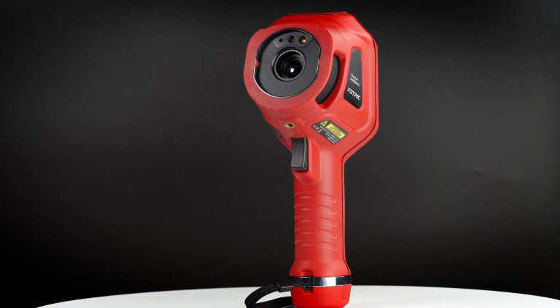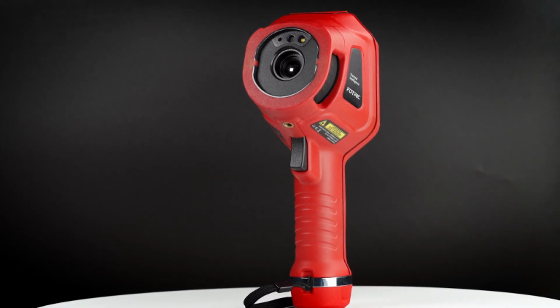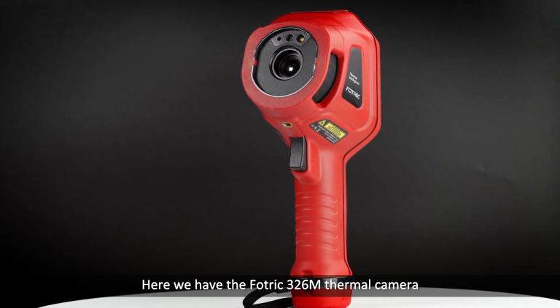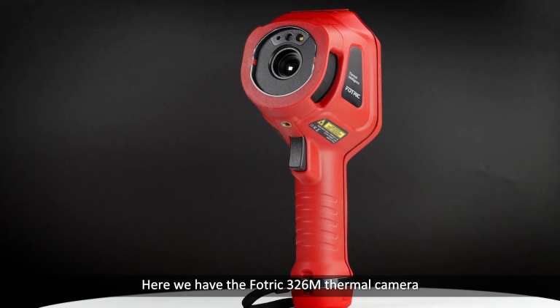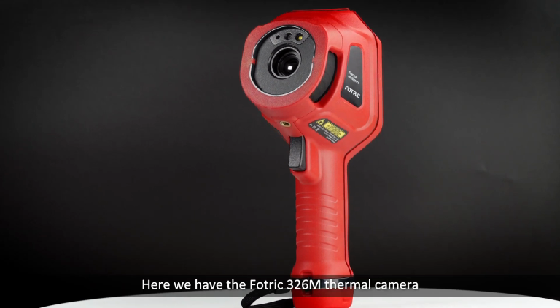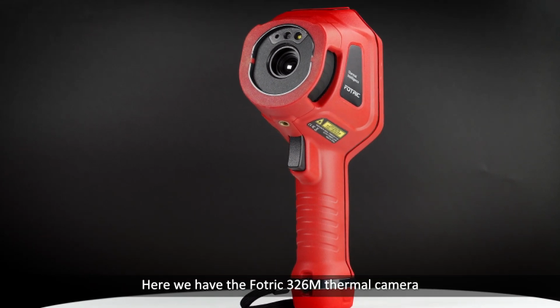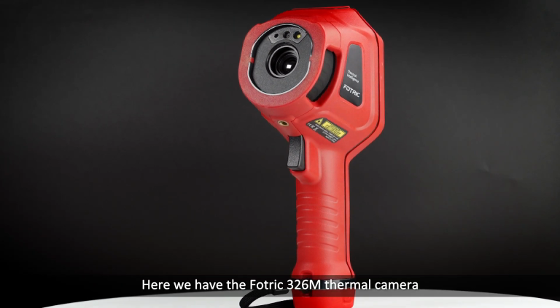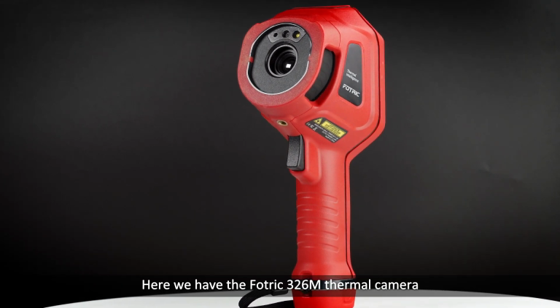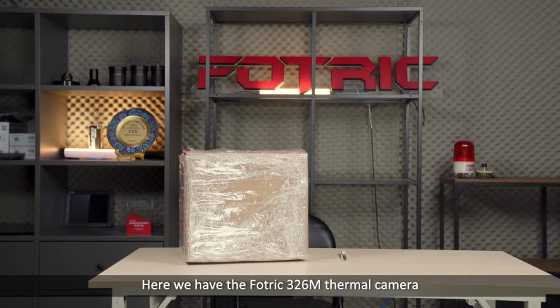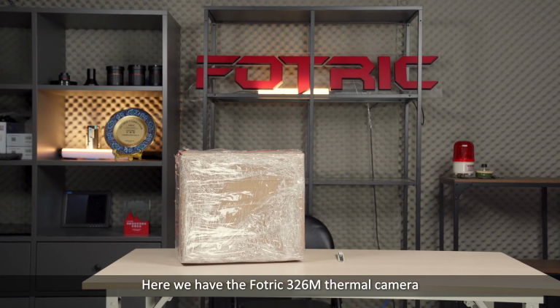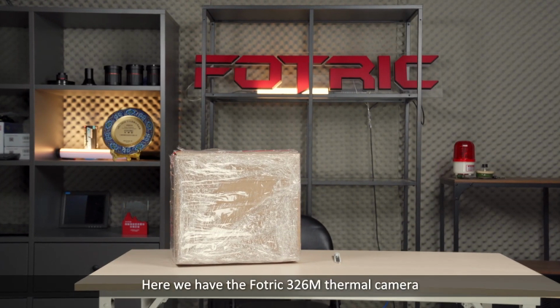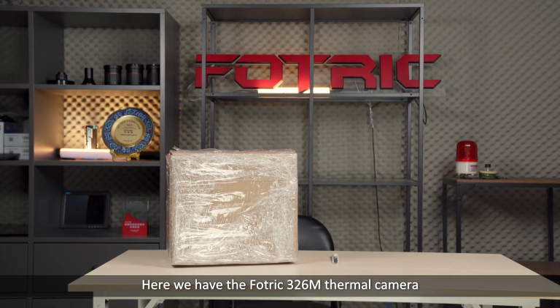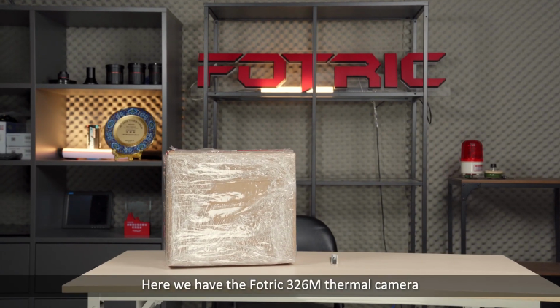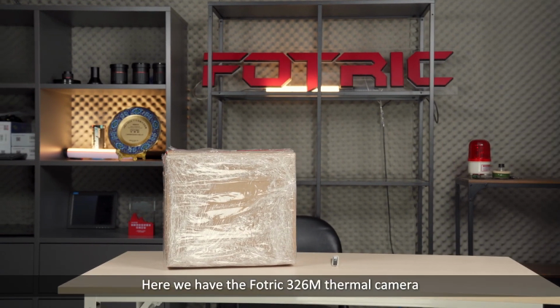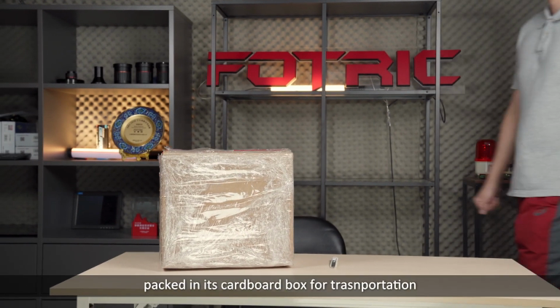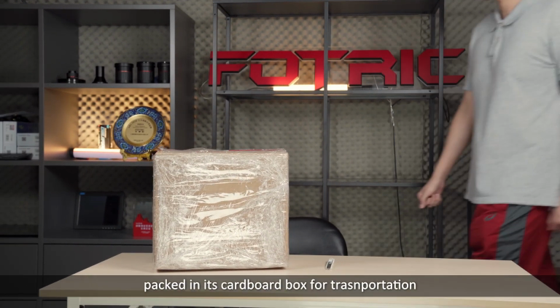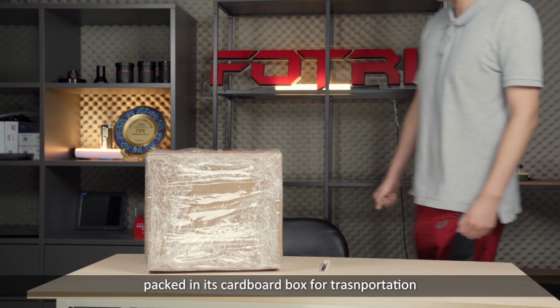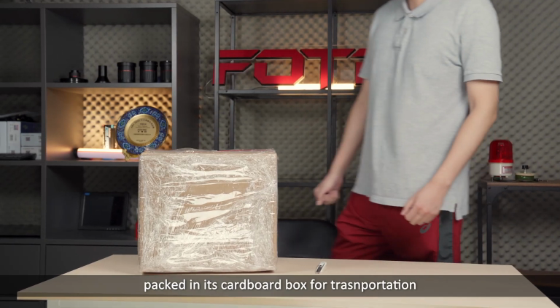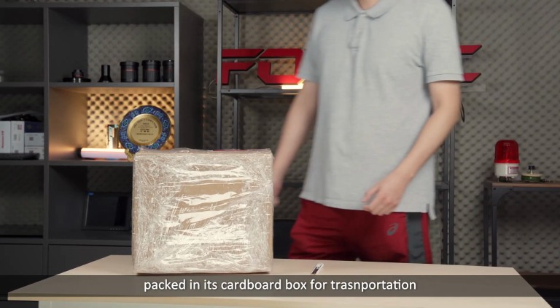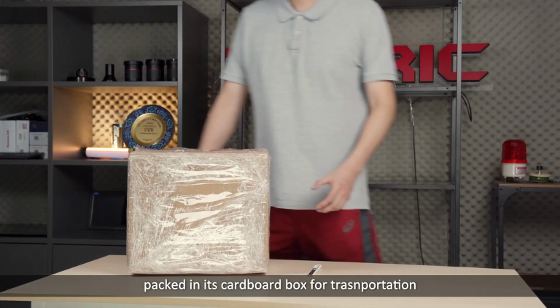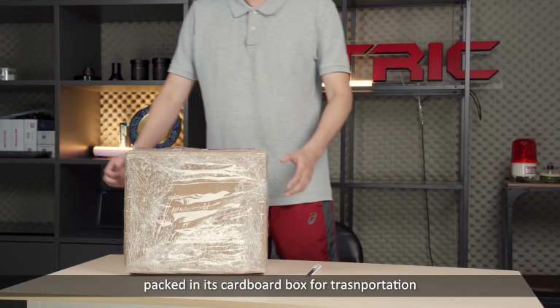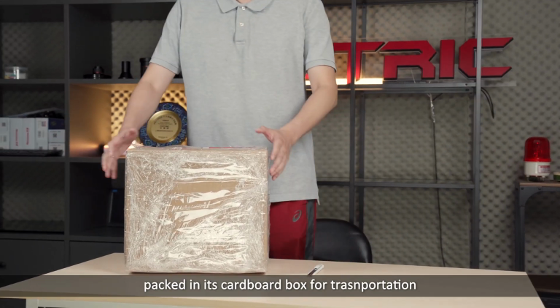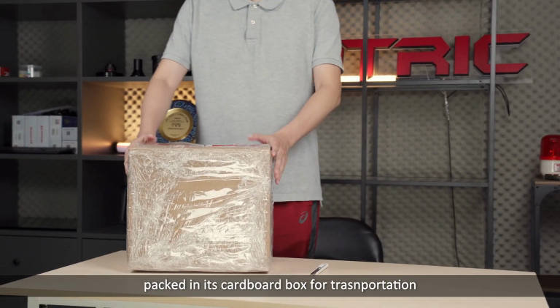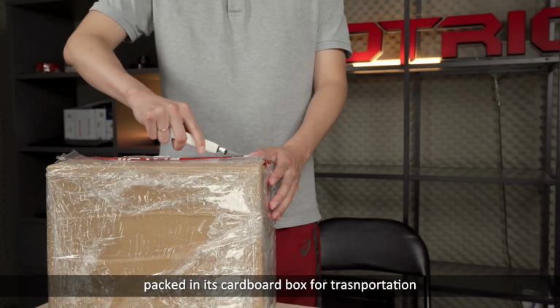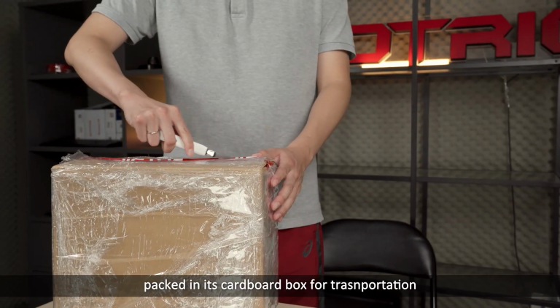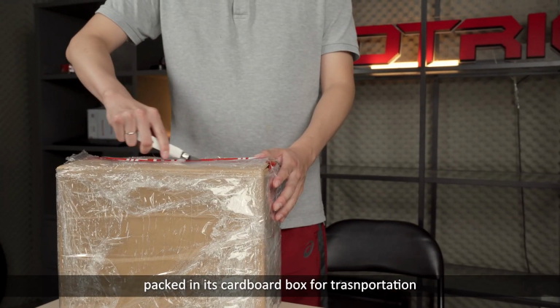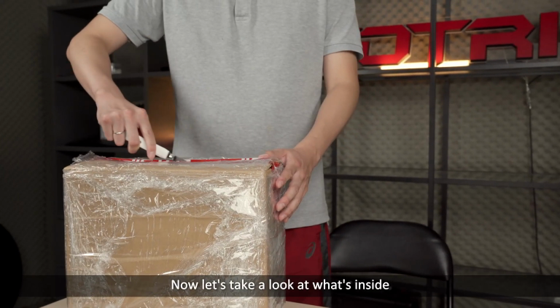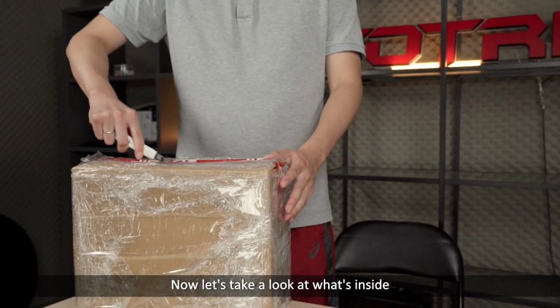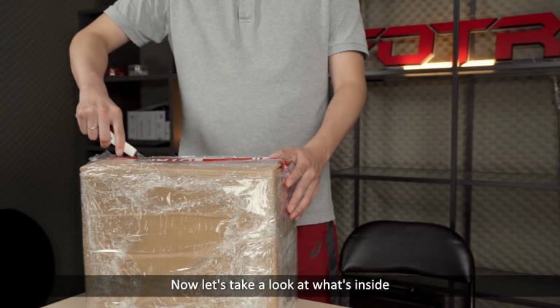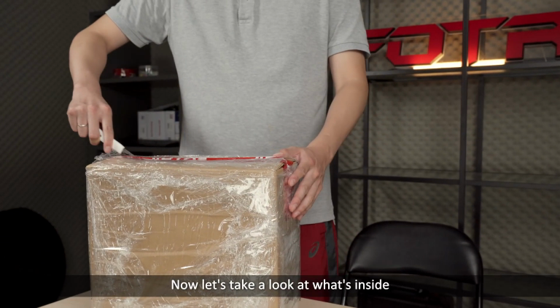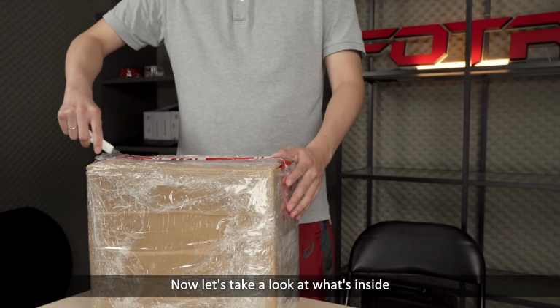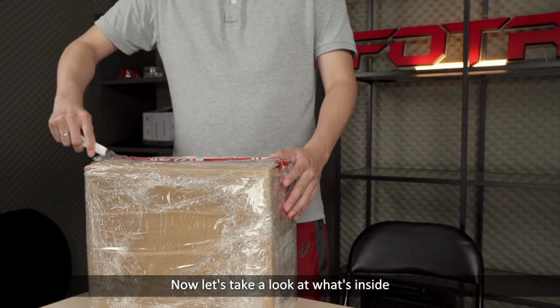Here we have the 433-26 Thermal Camera packed in its cardboard box for transportation. Now let's take a look at what's inside.